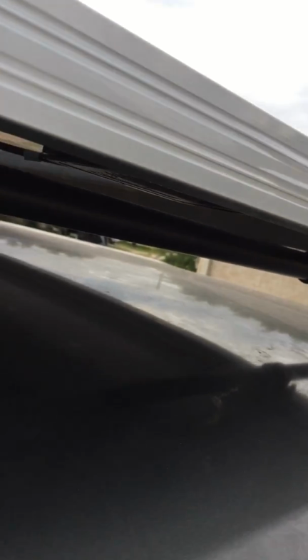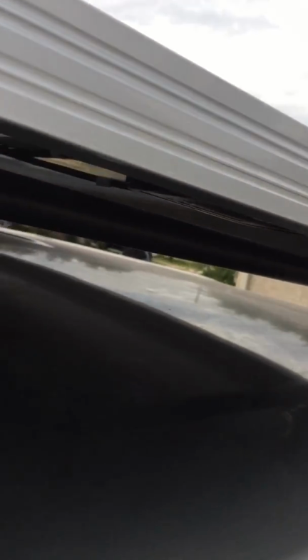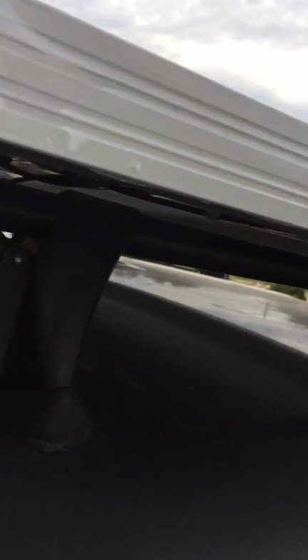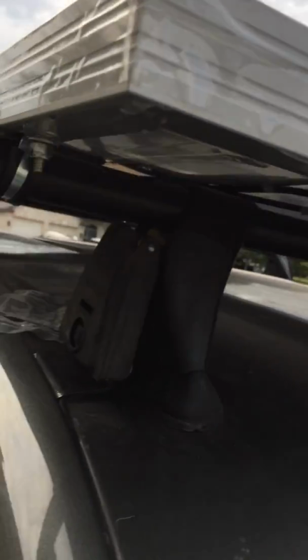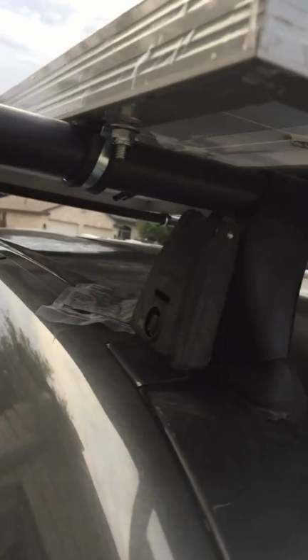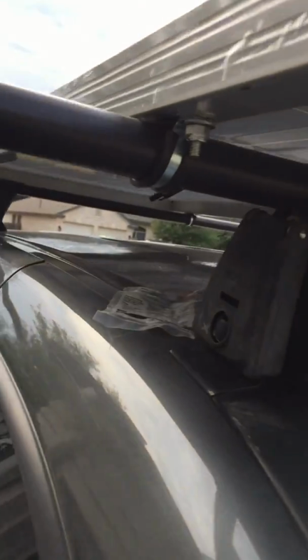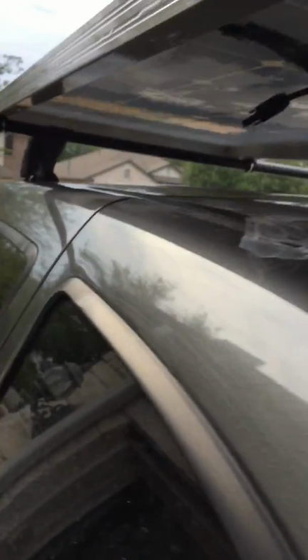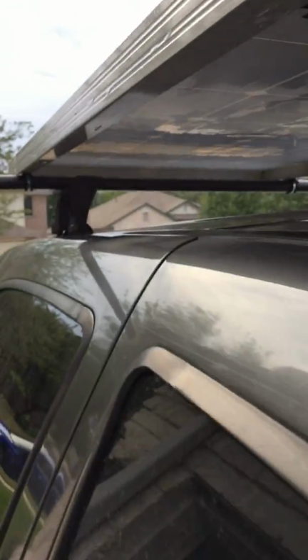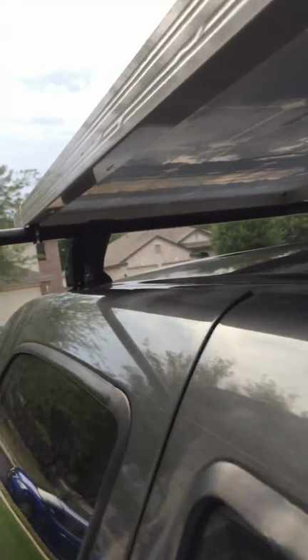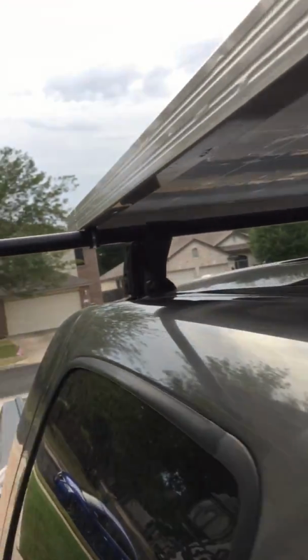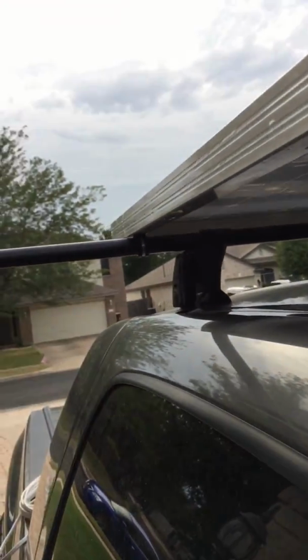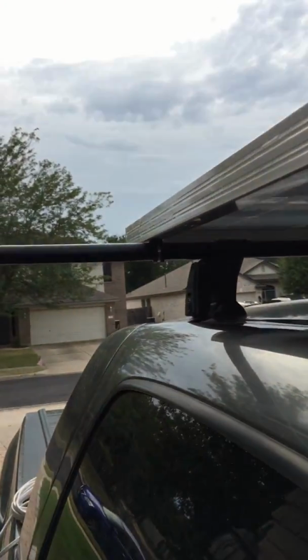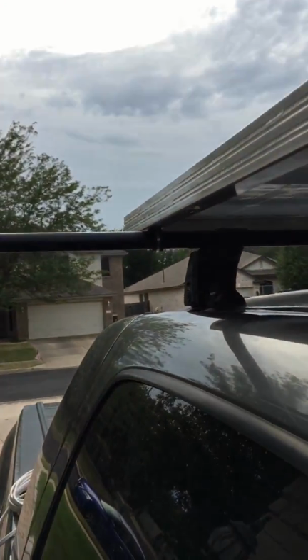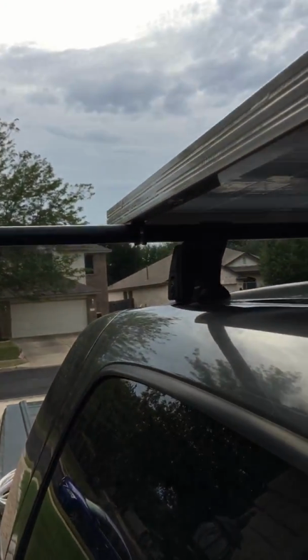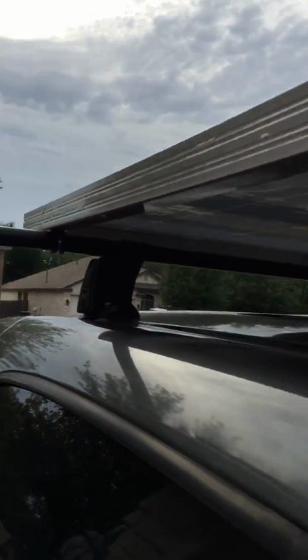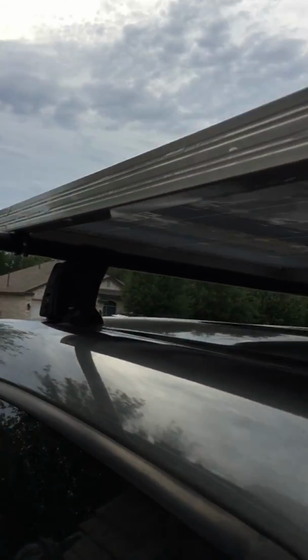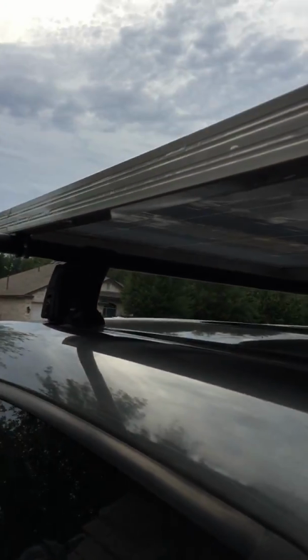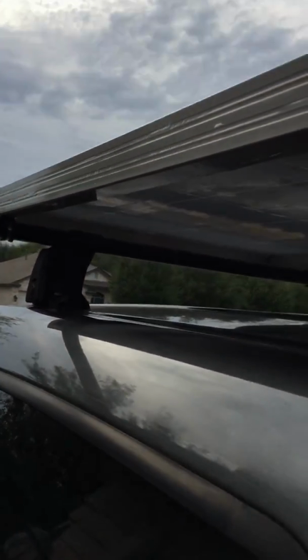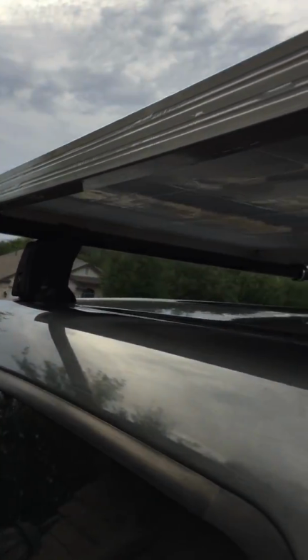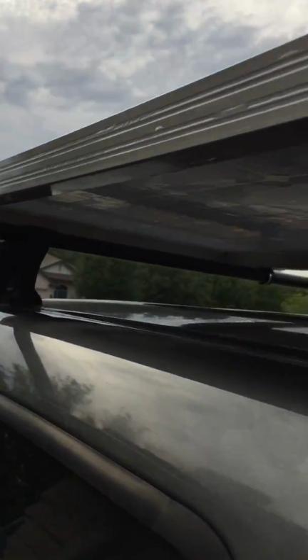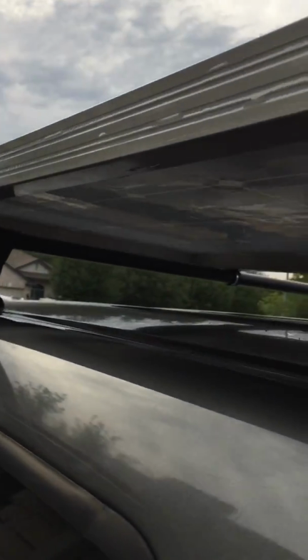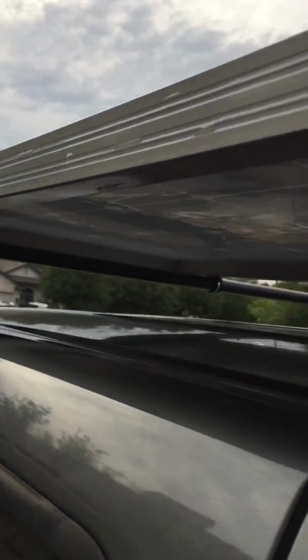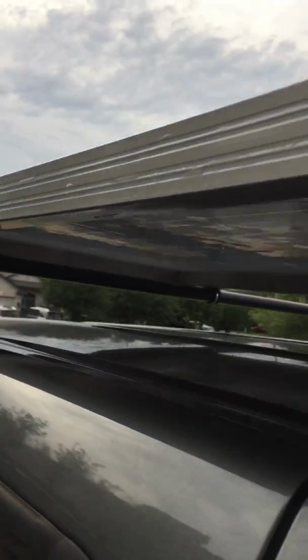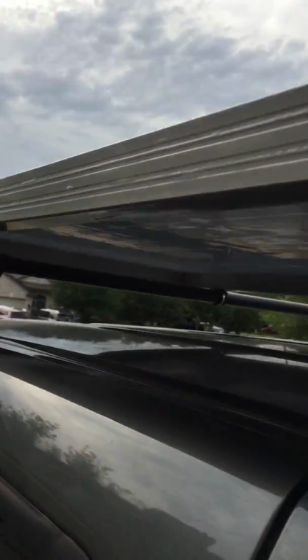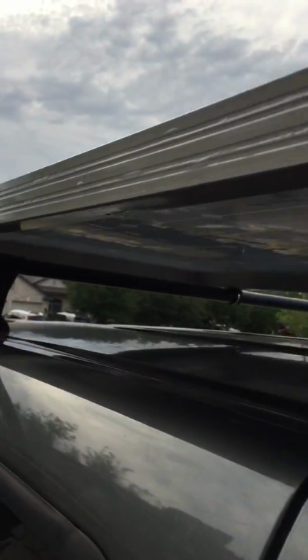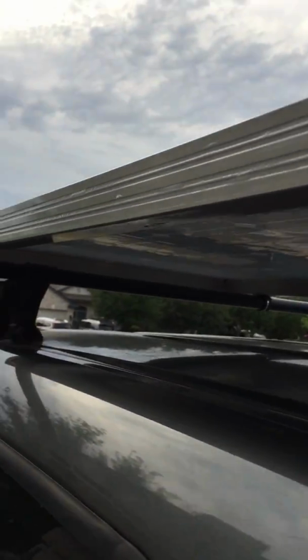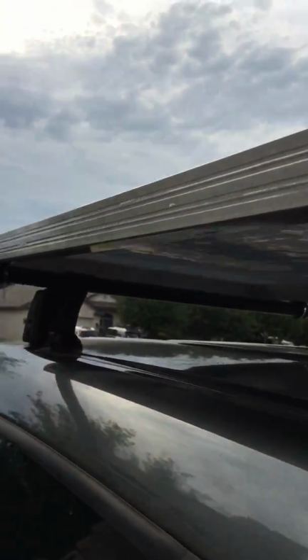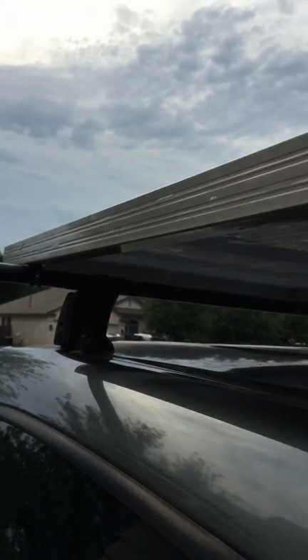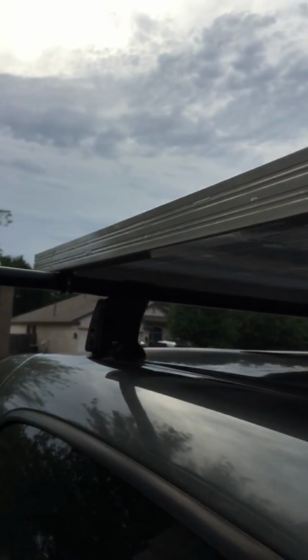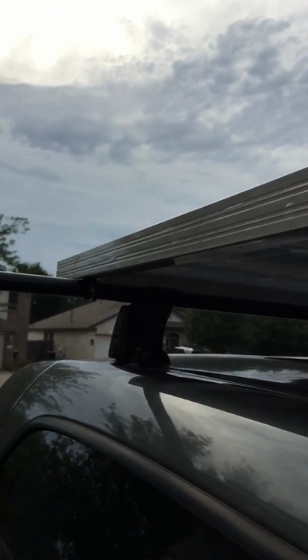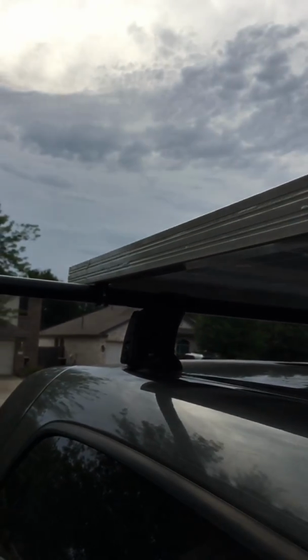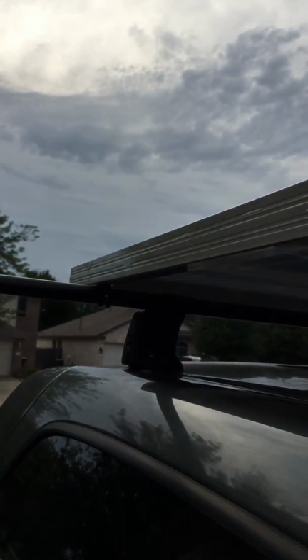I added the washers so I wouldn't damage the solar panel, since this isn't its final resting place. It's actually going to go on my Airstream, which I'm renovating right now — but we'll get to that later.